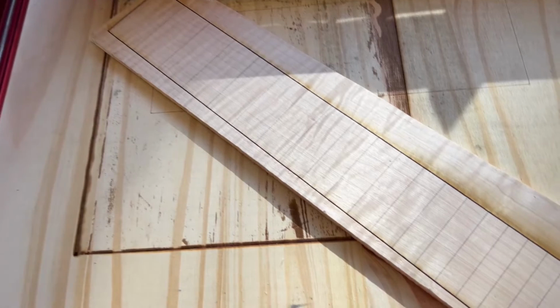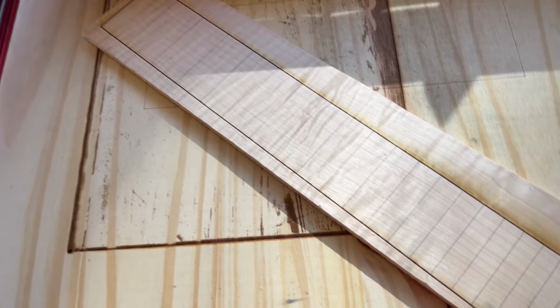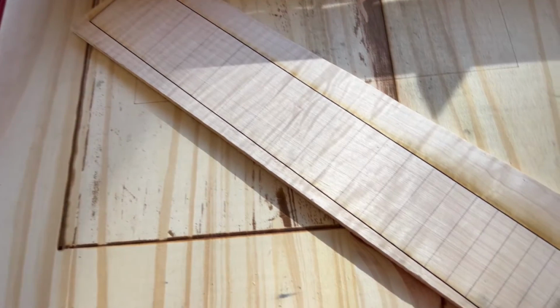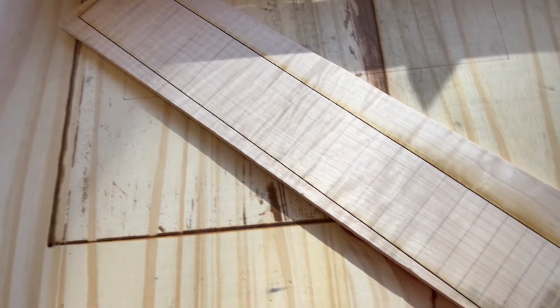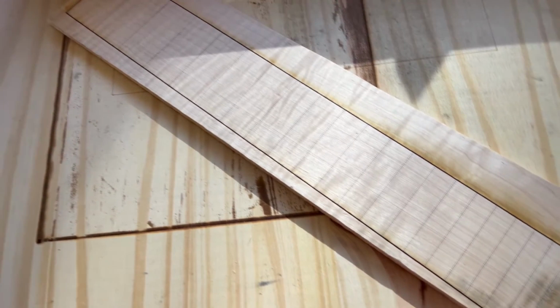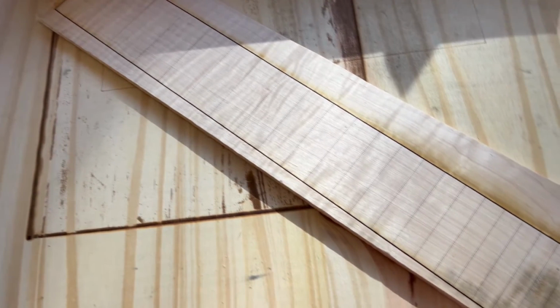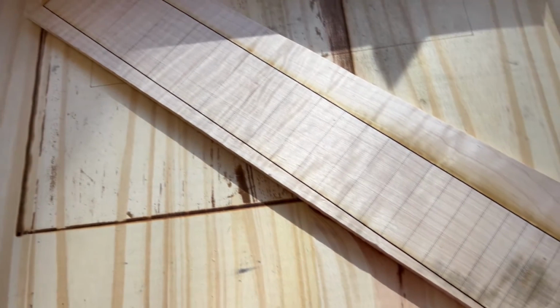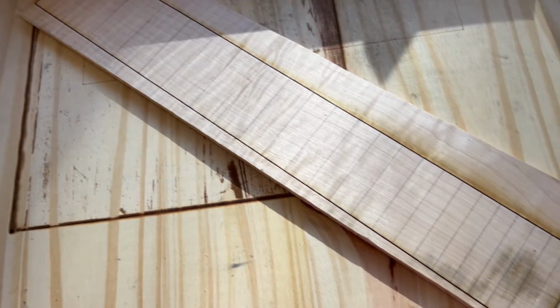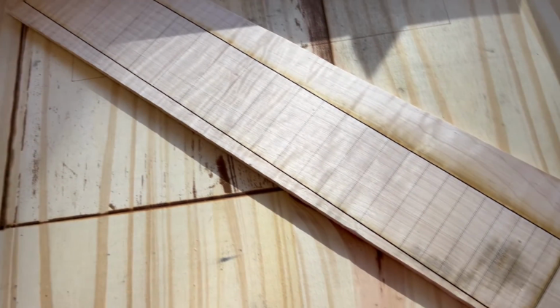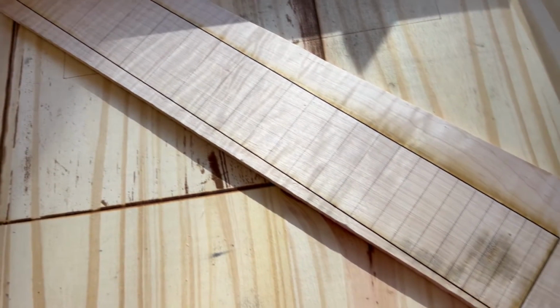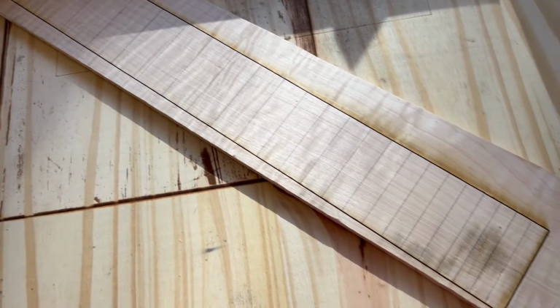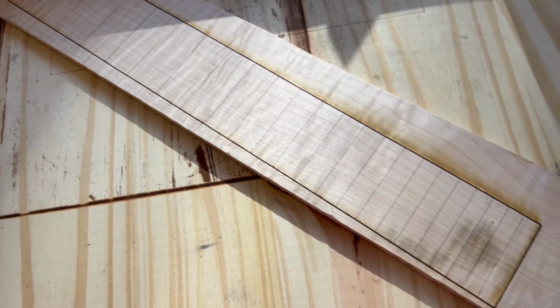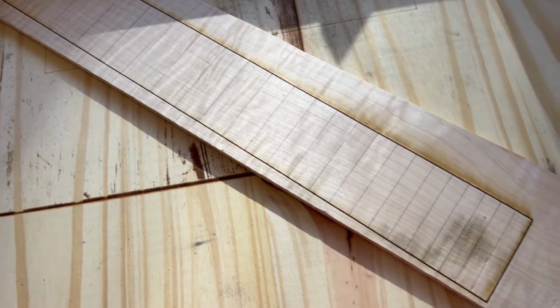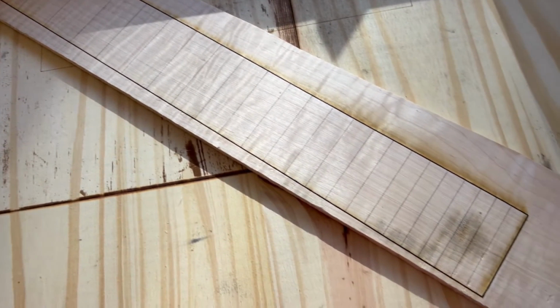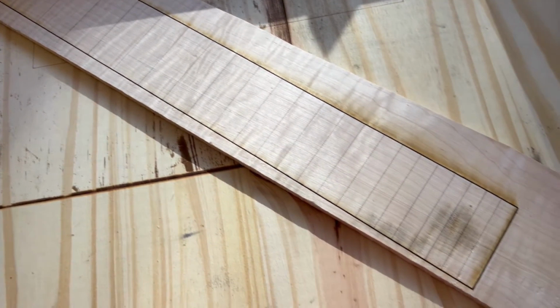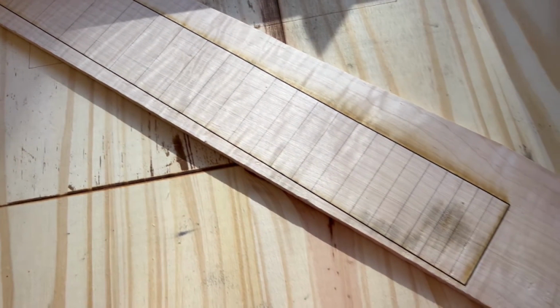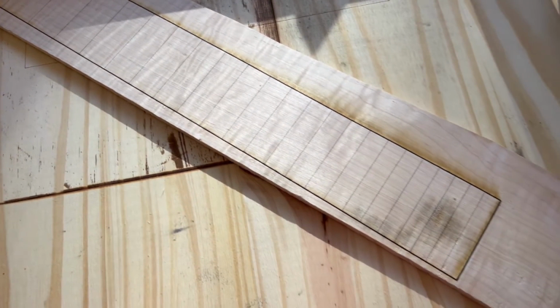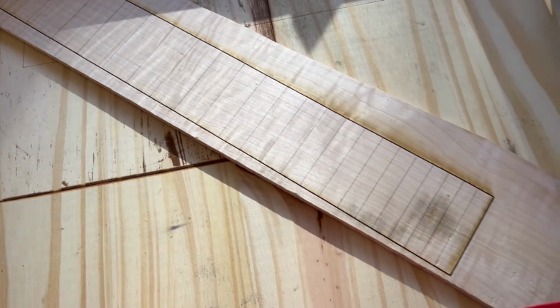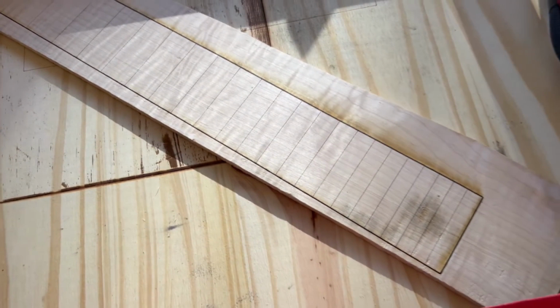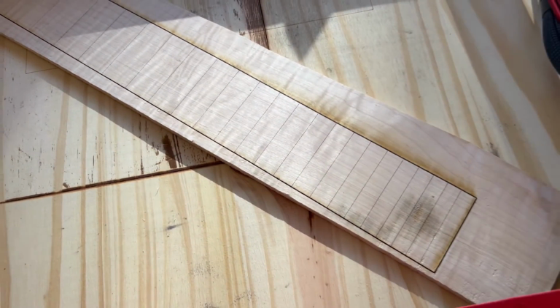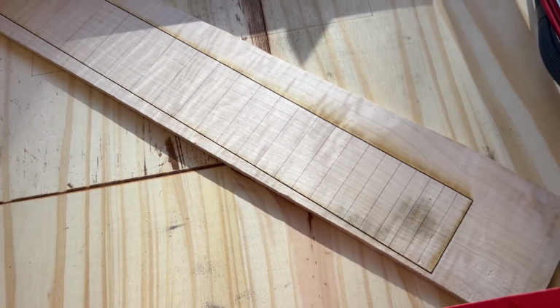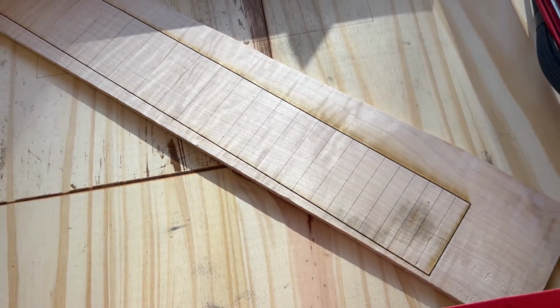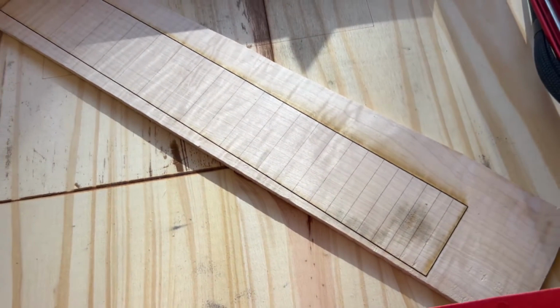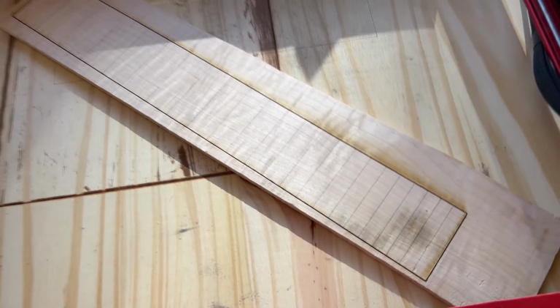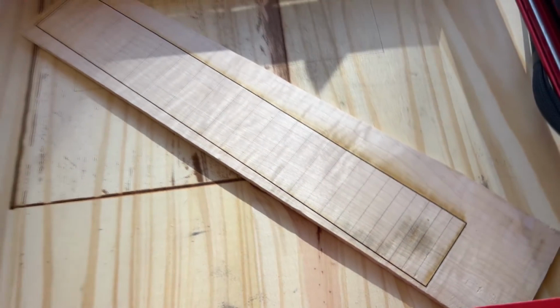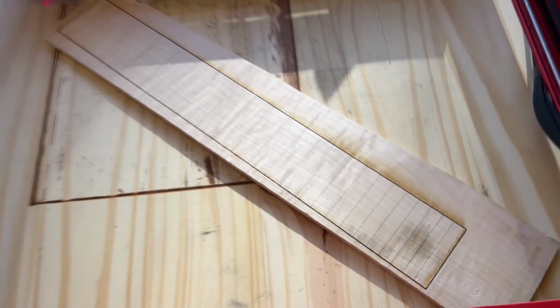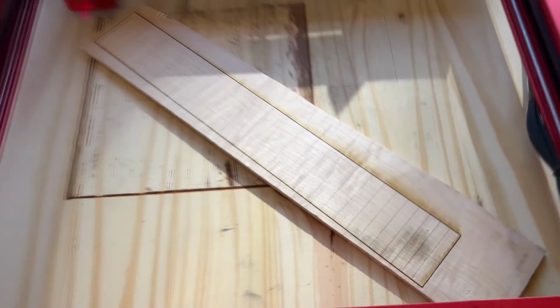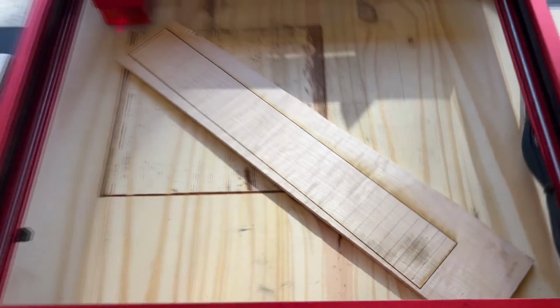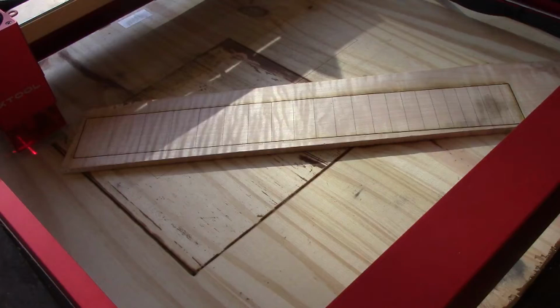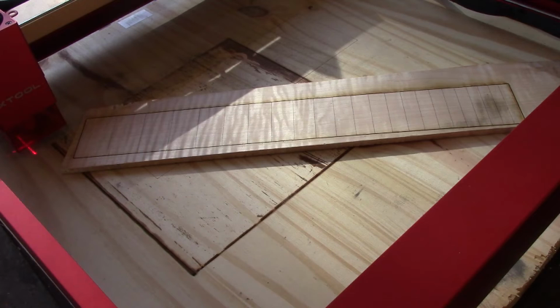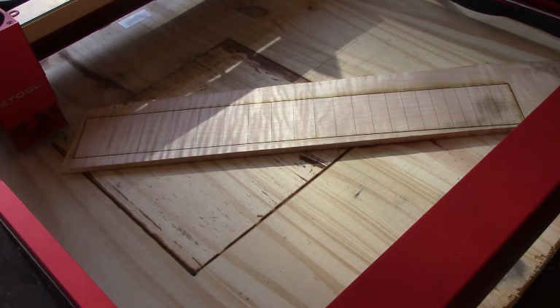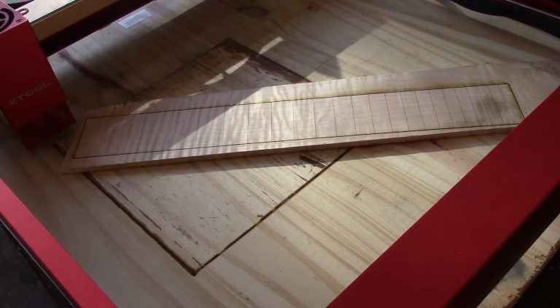It looks really good, but the frets aren't deep enough, so let's go back over it.